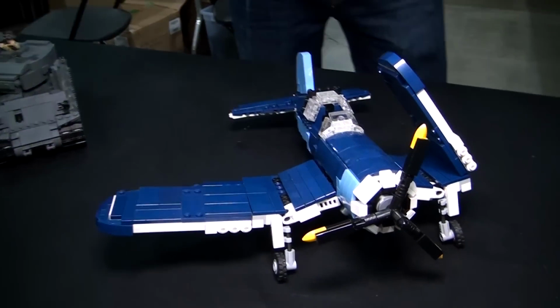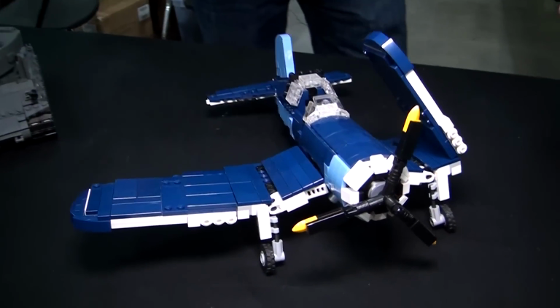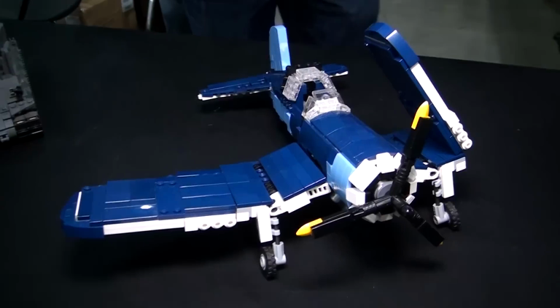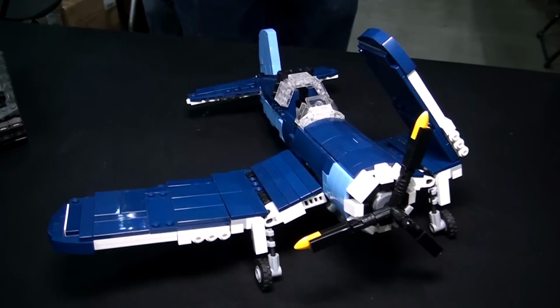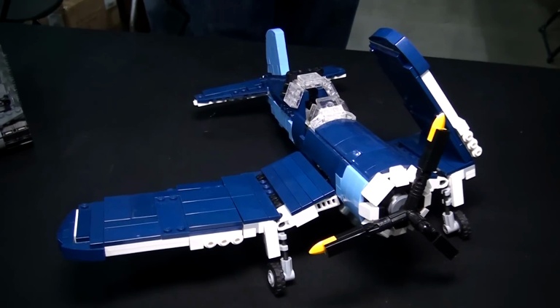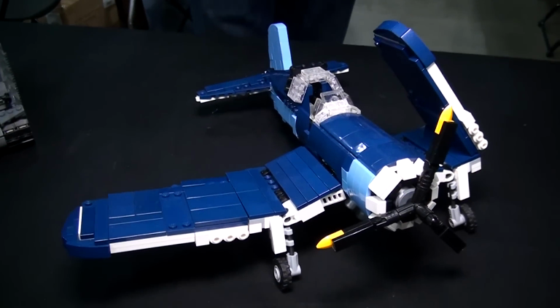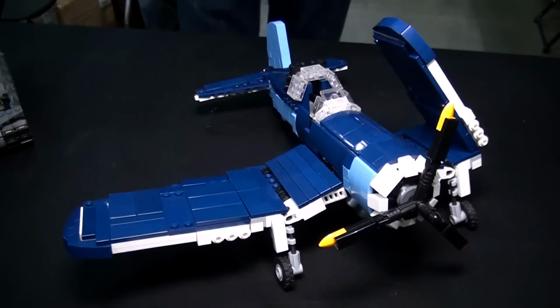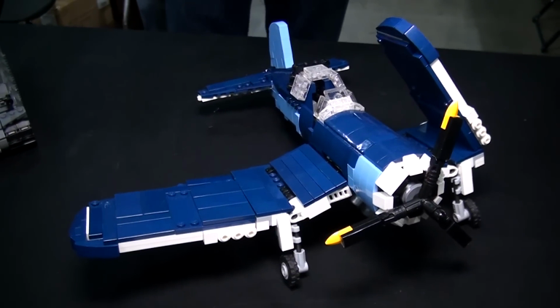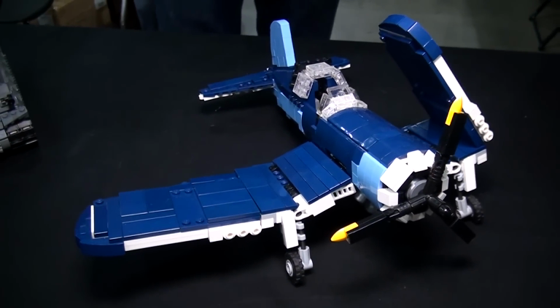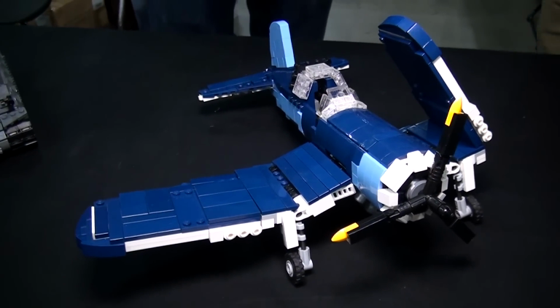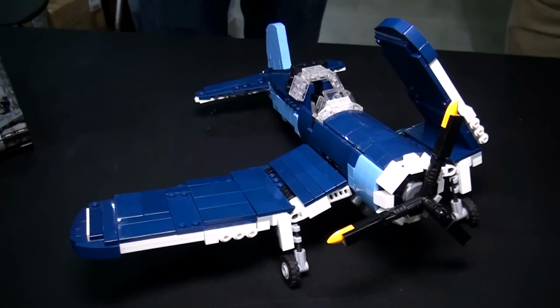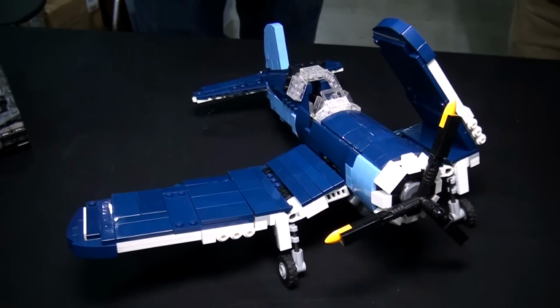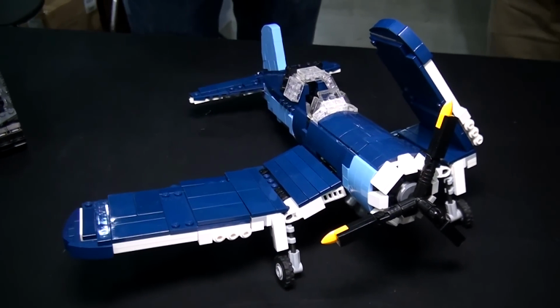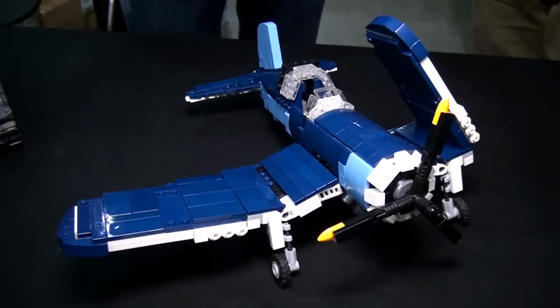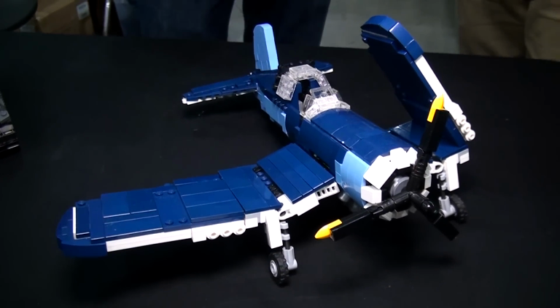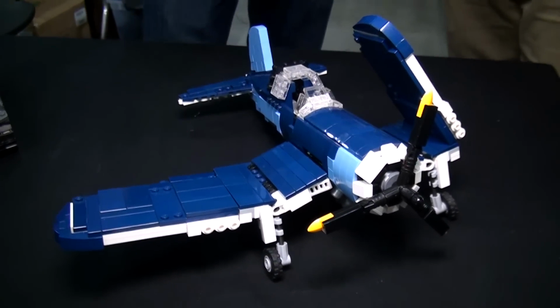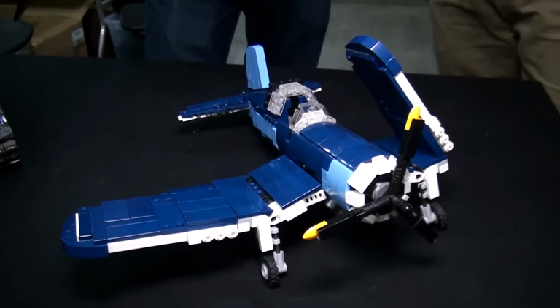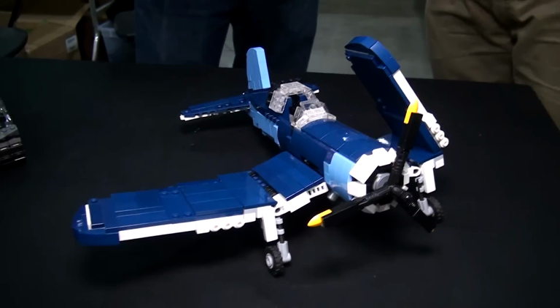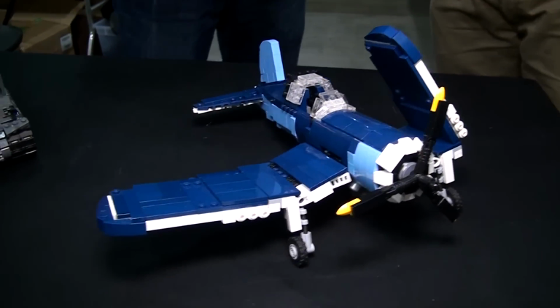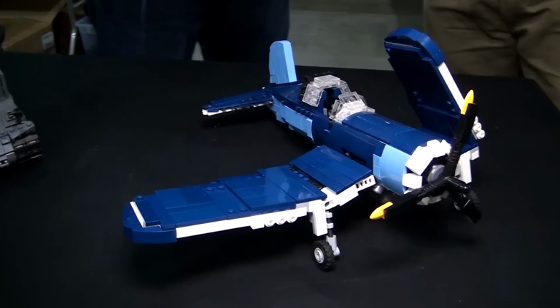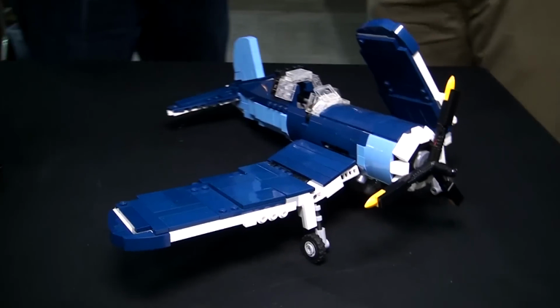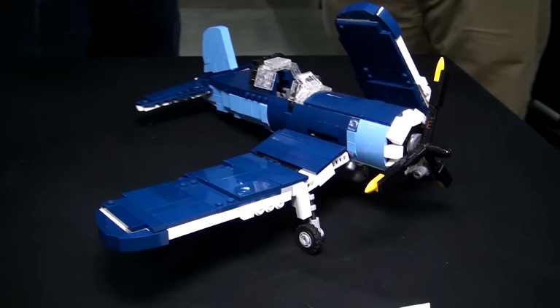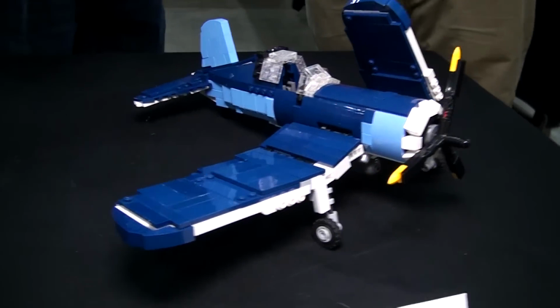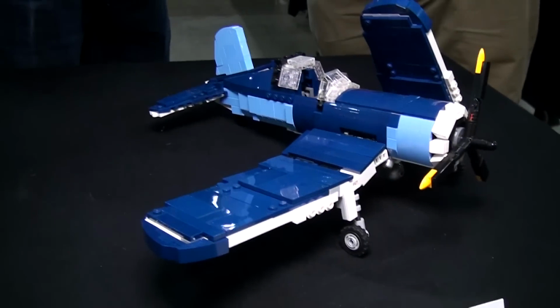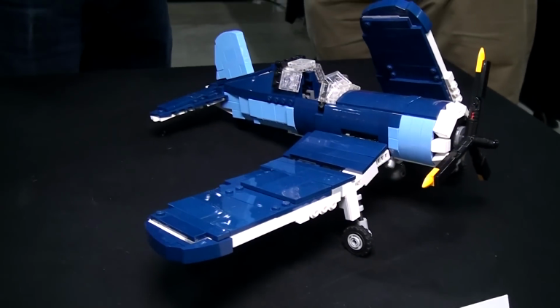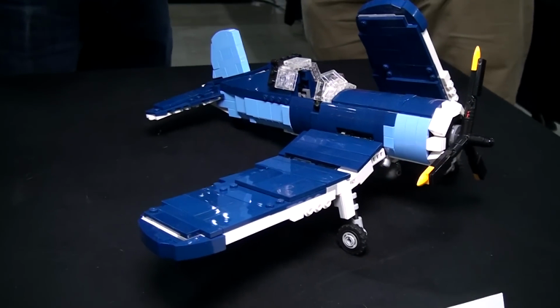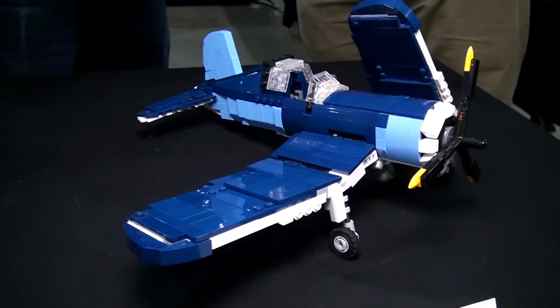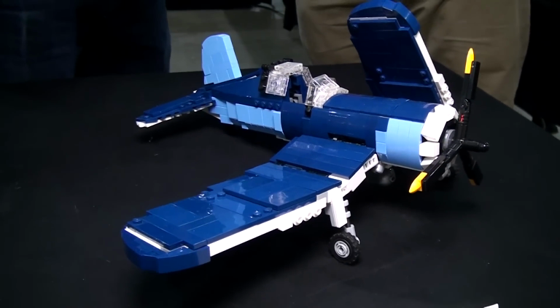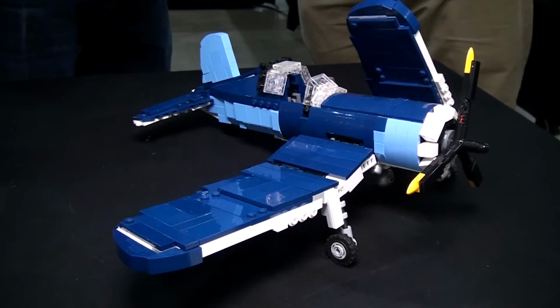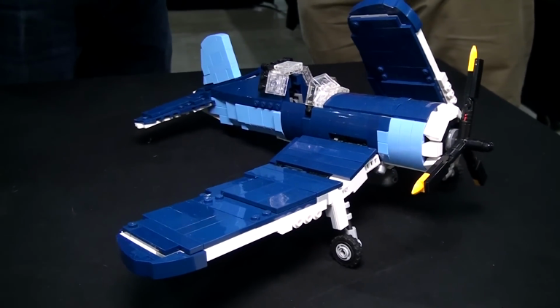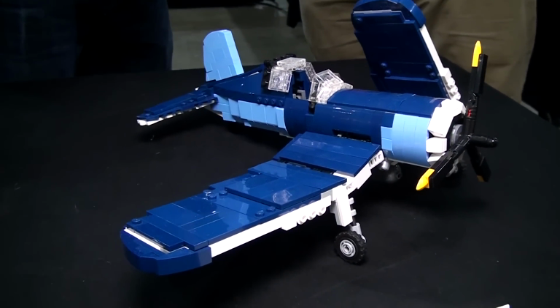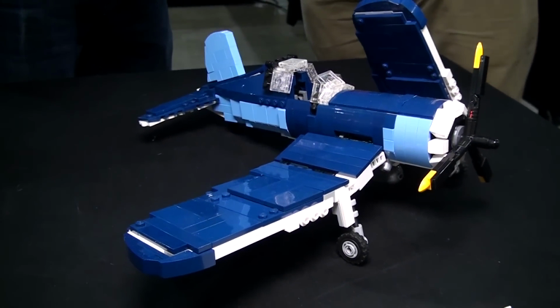So let me describe what they are and then we'll go into more detail on each one. This is an F4U Corsair, a World War II Navy airplane.